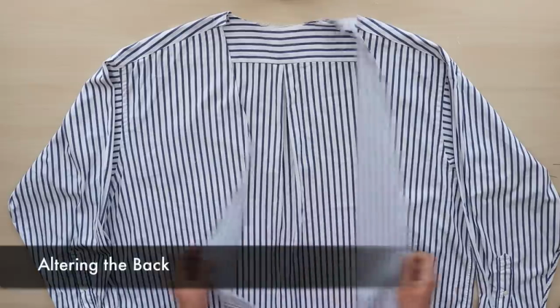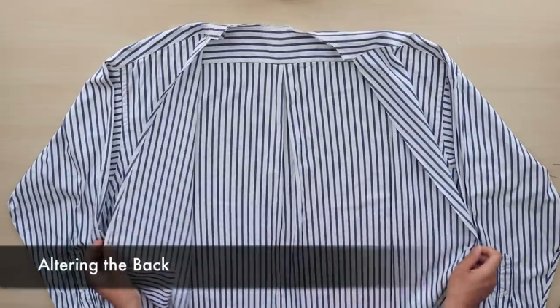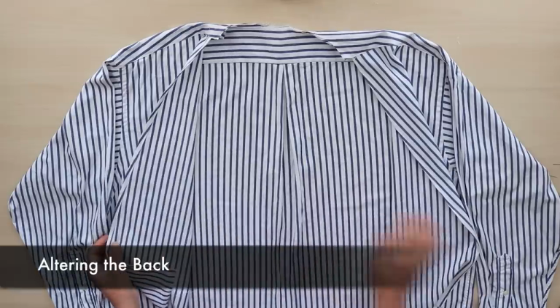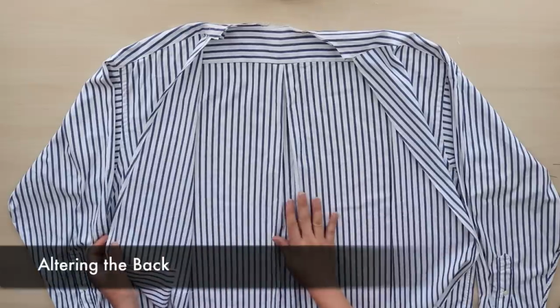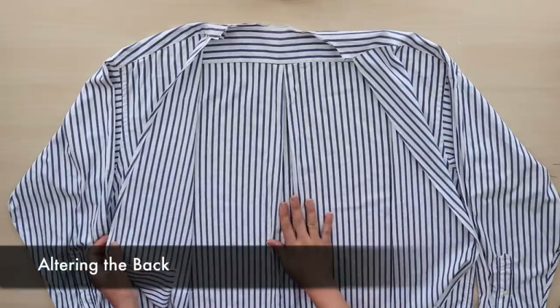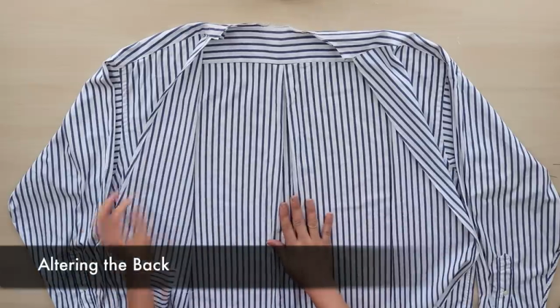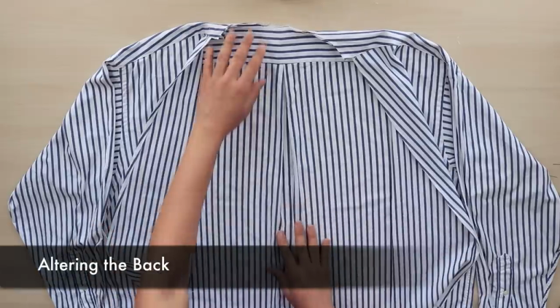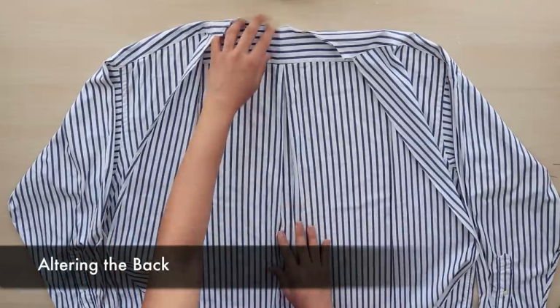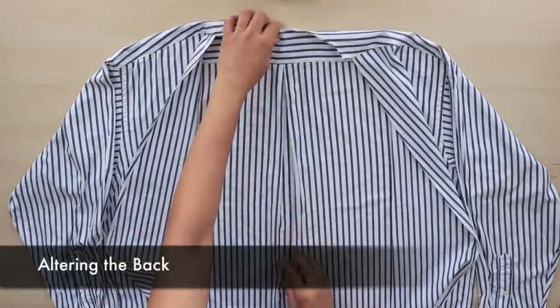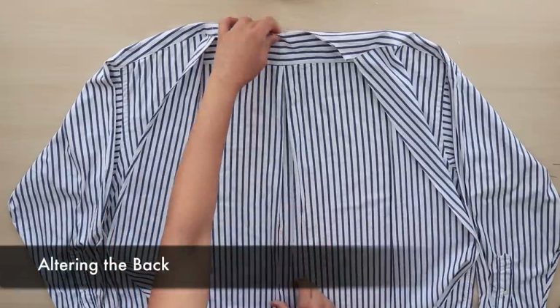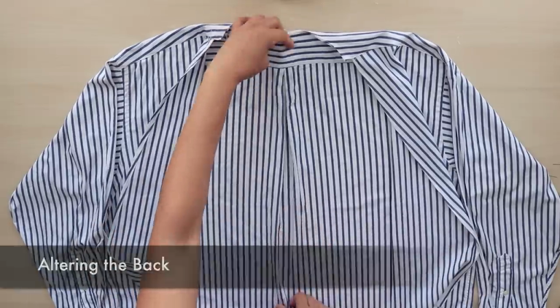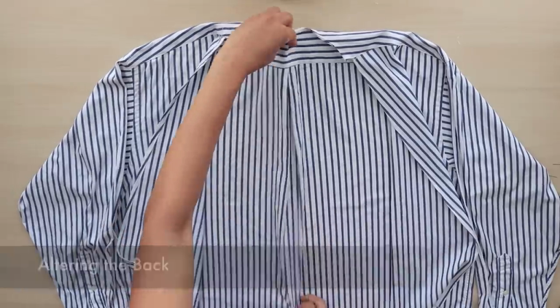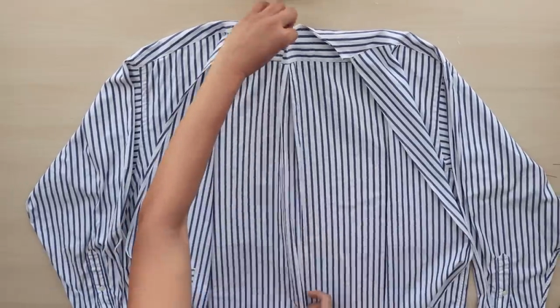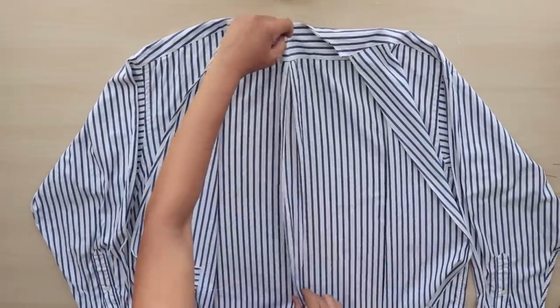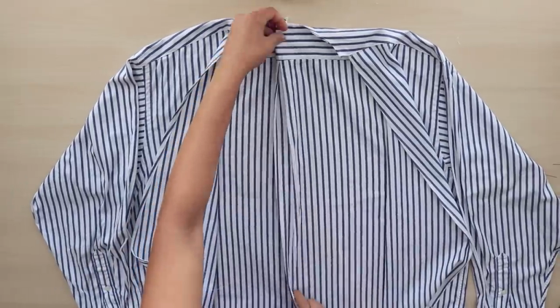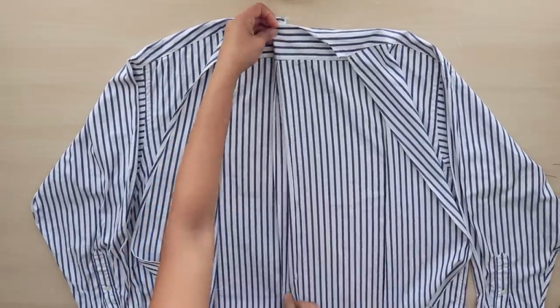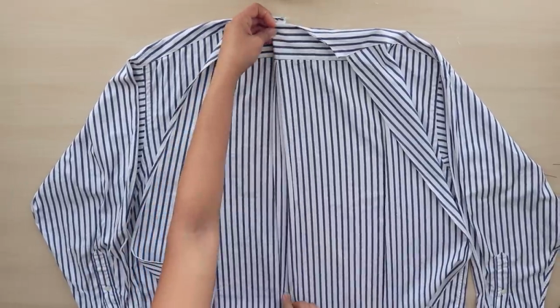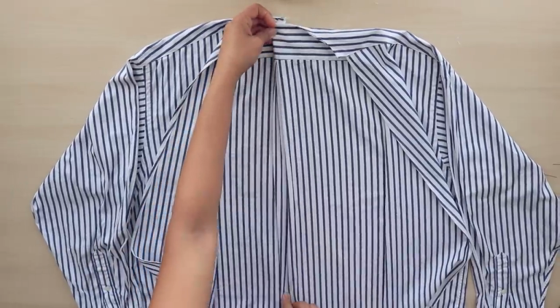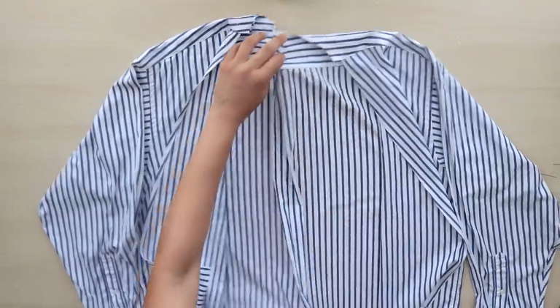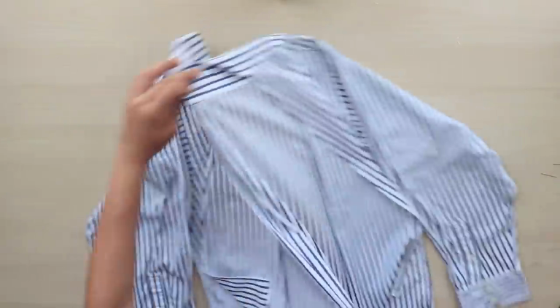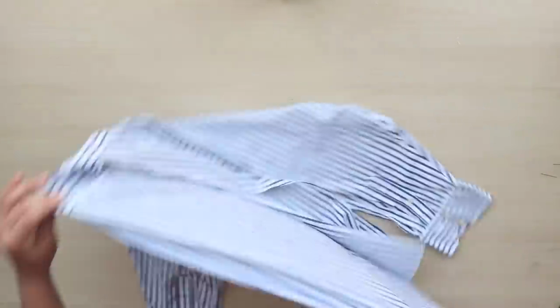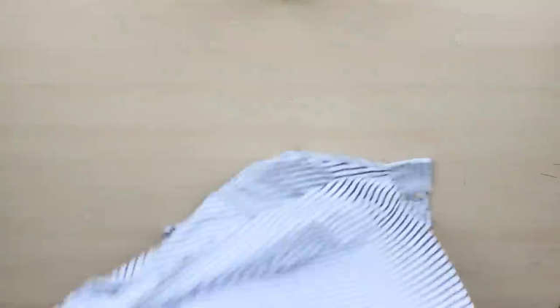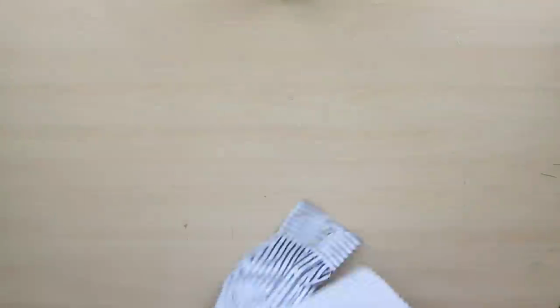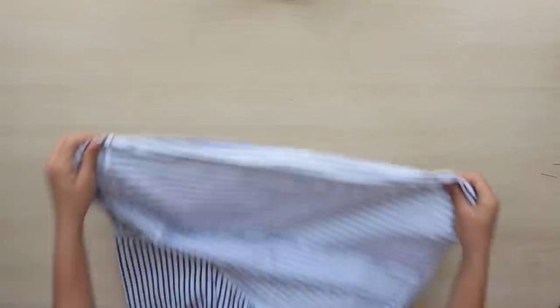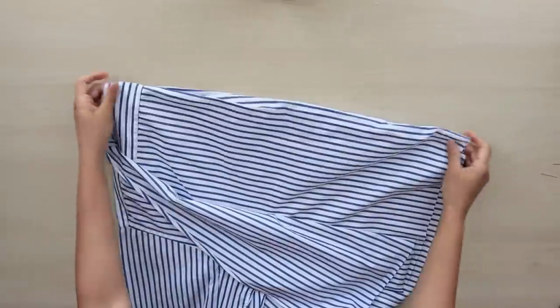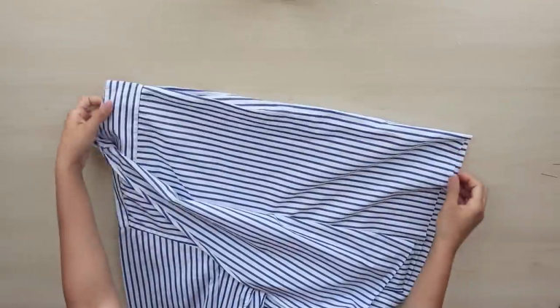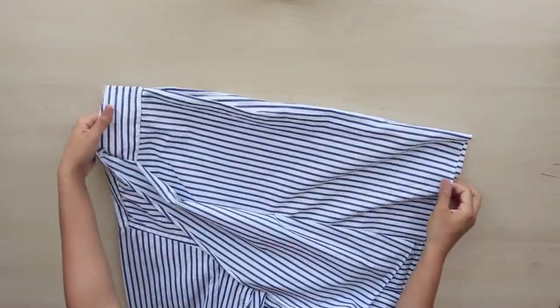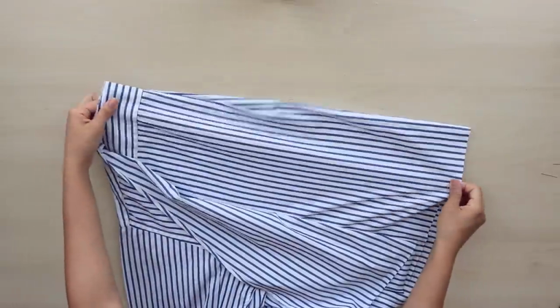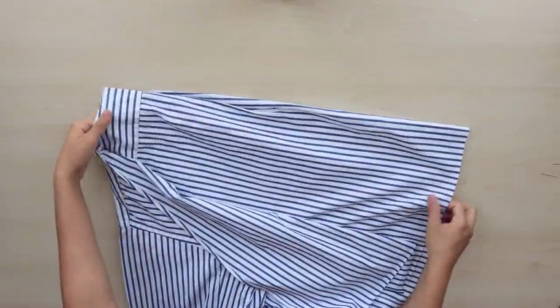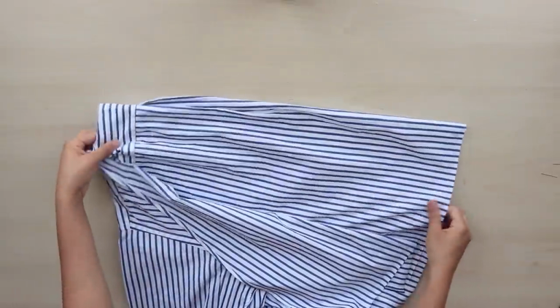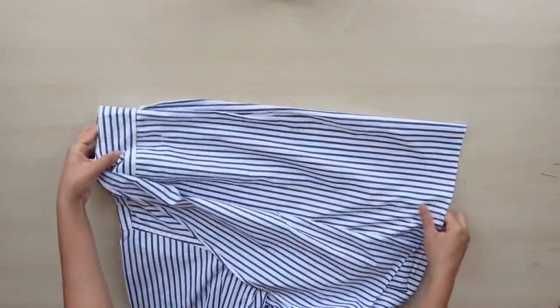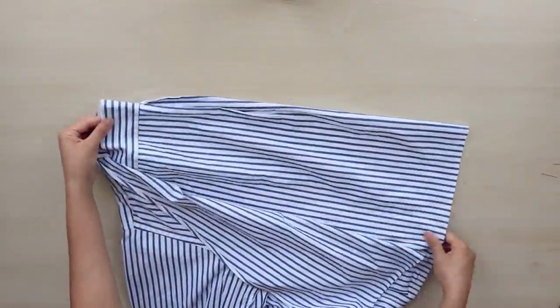To avoid offsetting the side seams due to the wrap, take in a few inches from the center back.